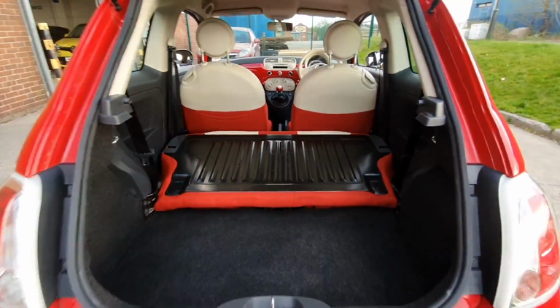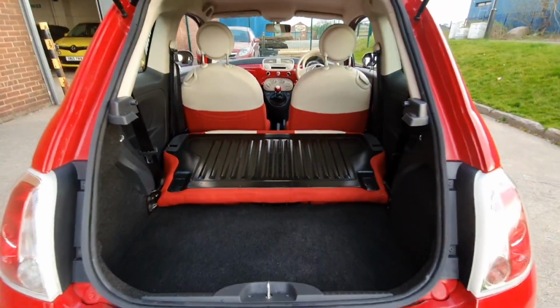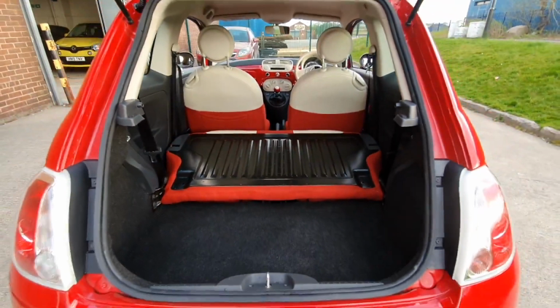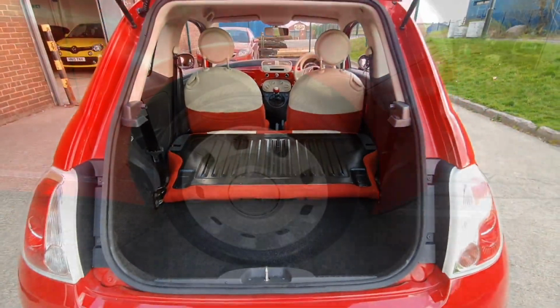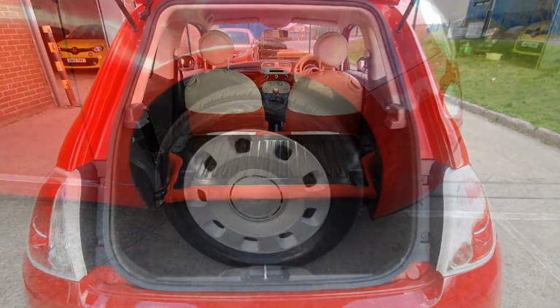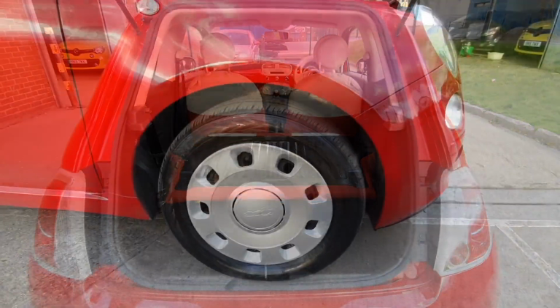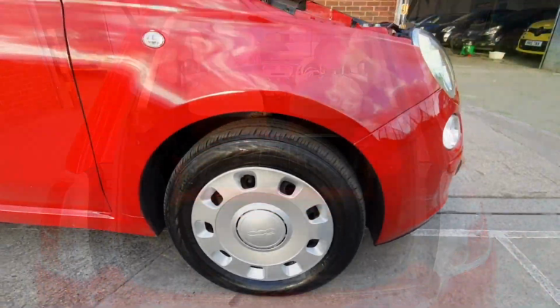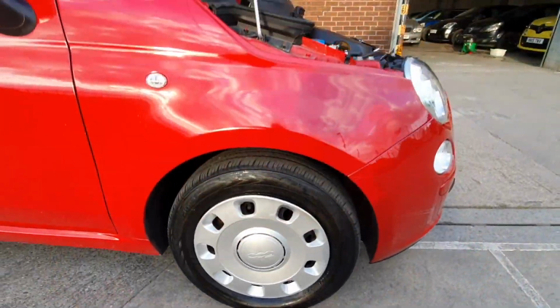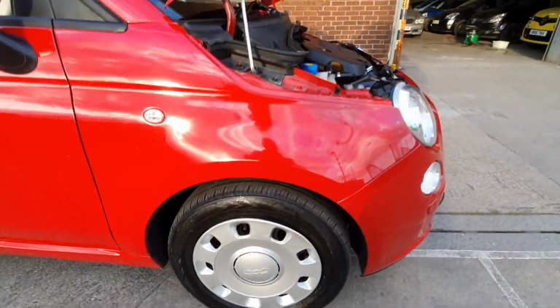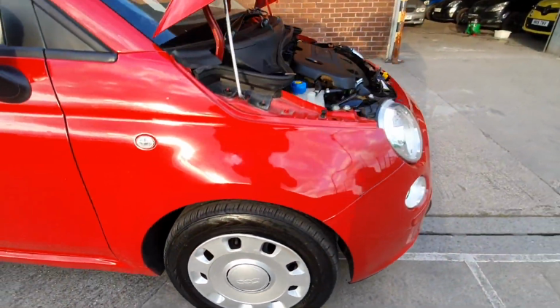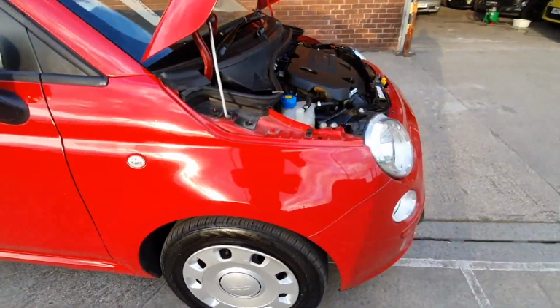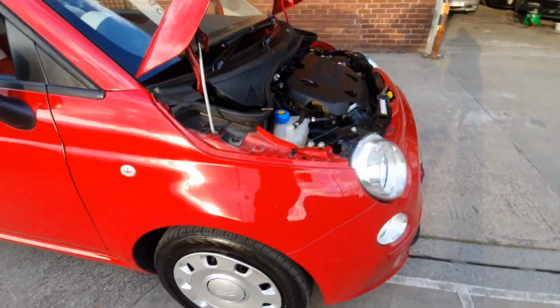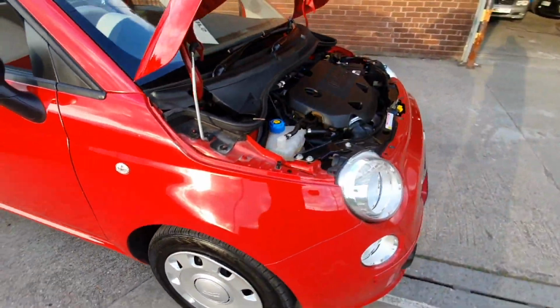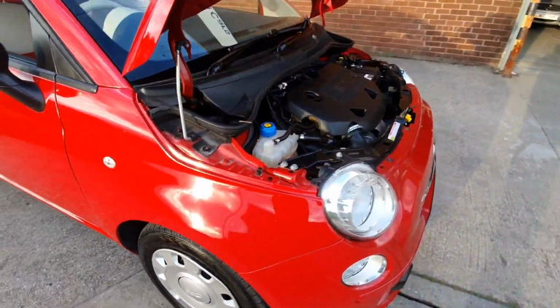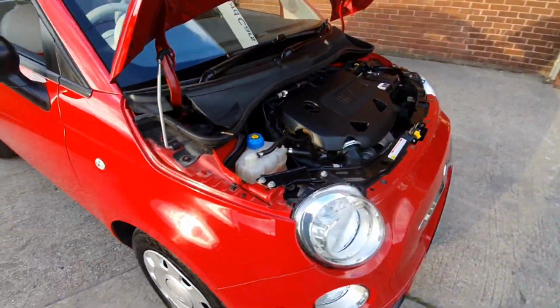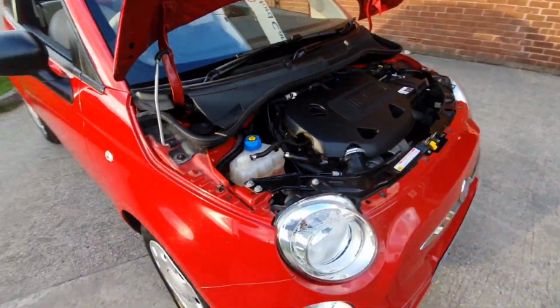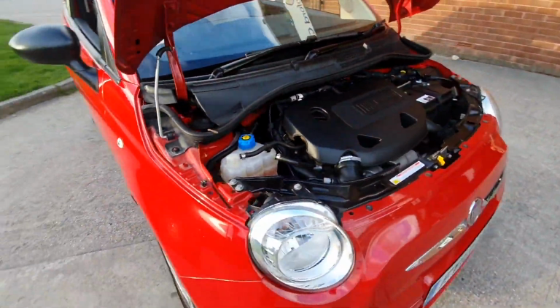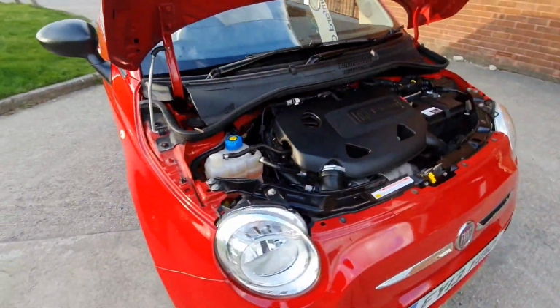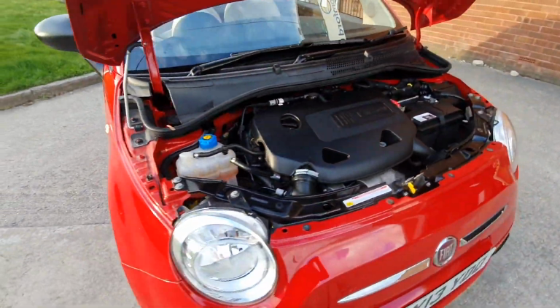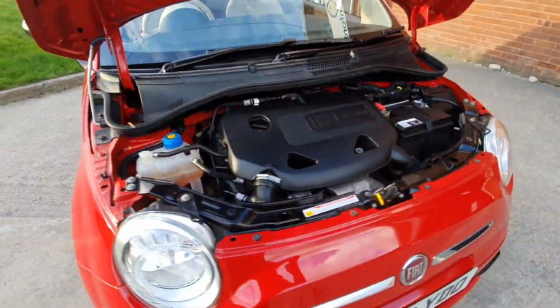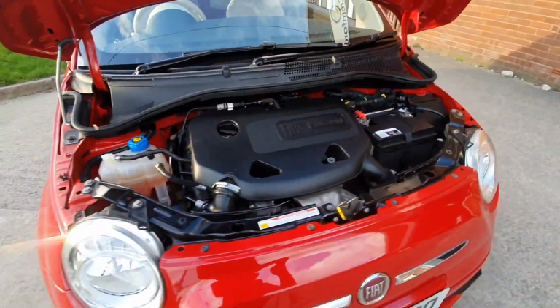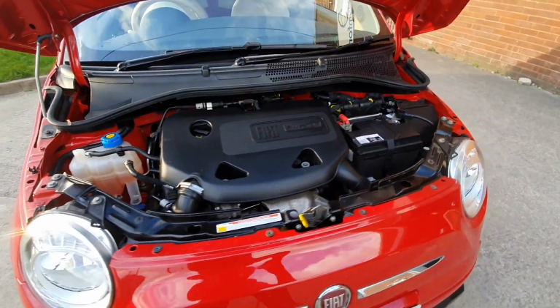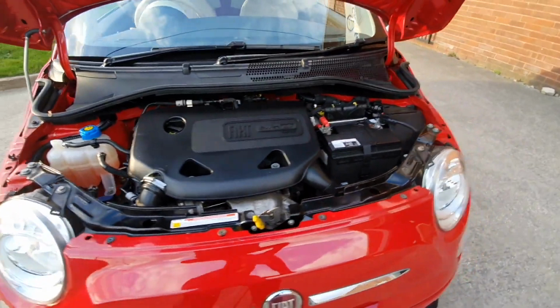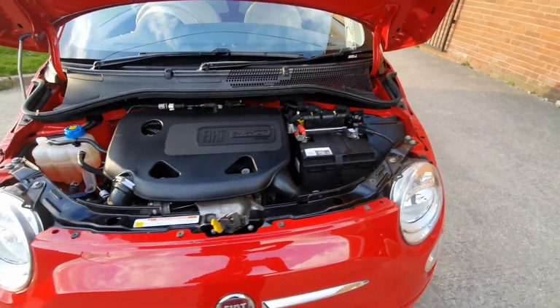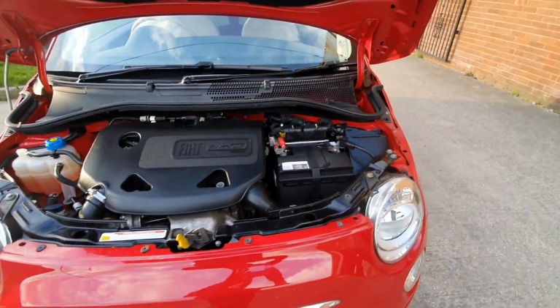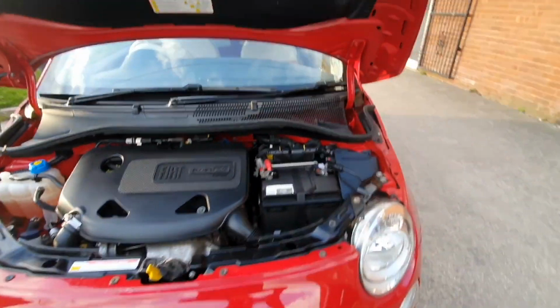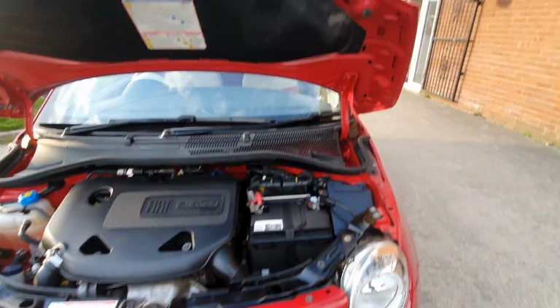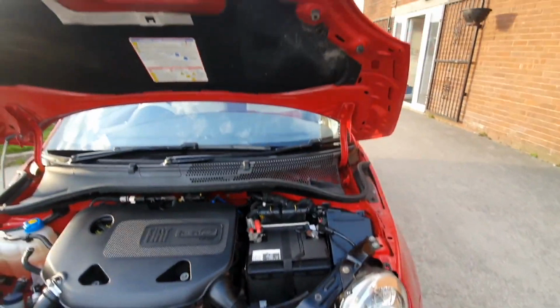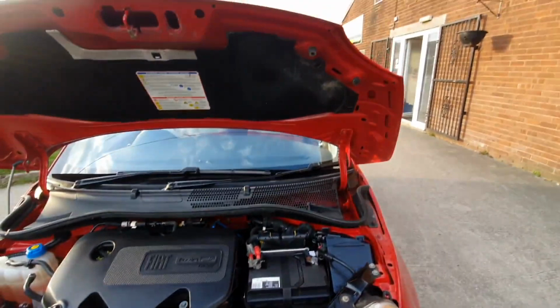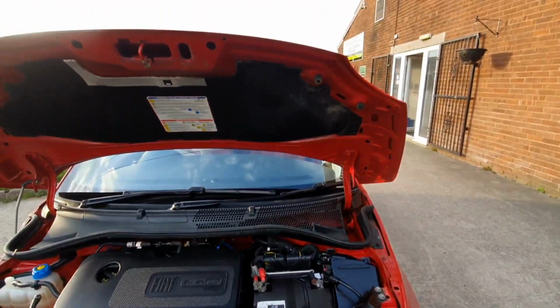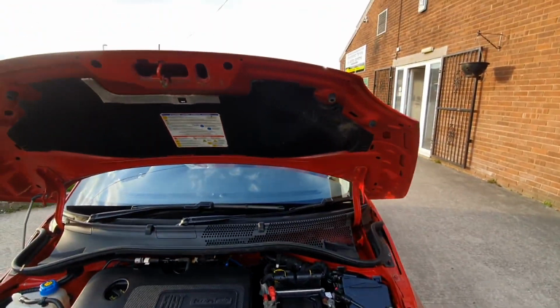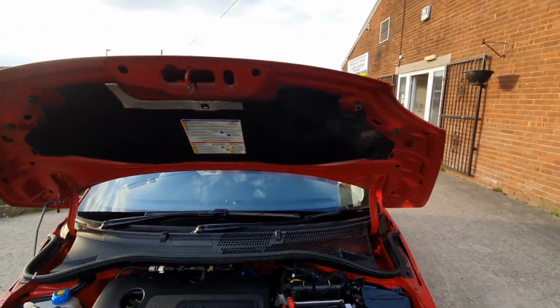Under the bonnet is very clean. It certainly has been looked after, and it also comes with its service history.